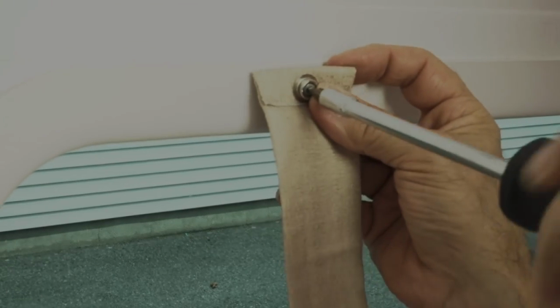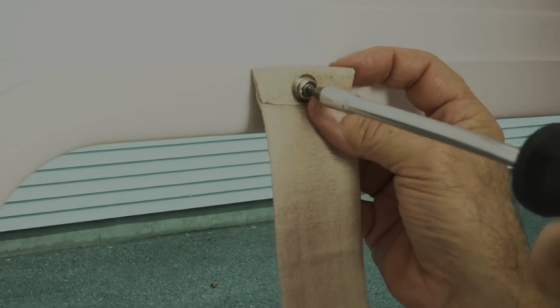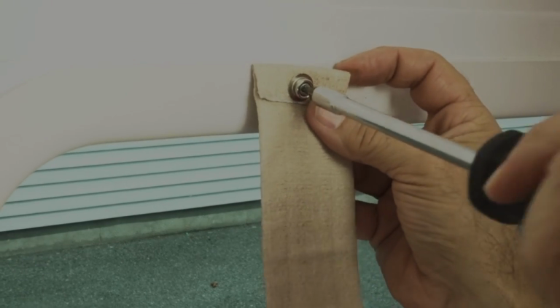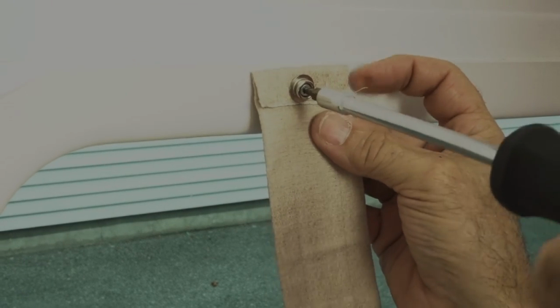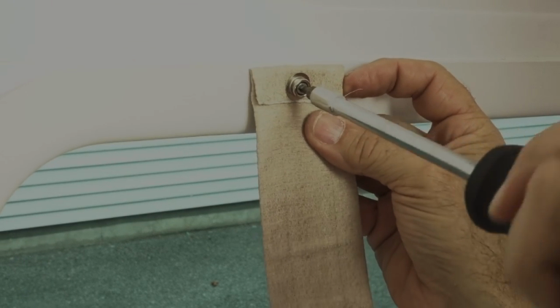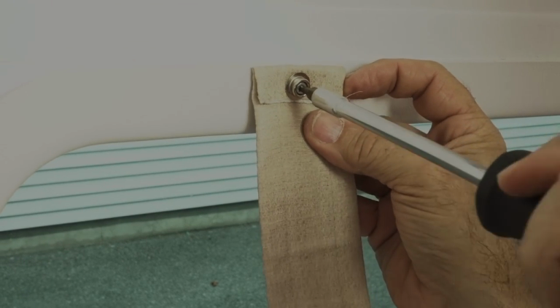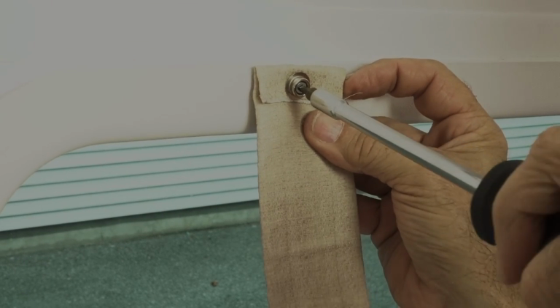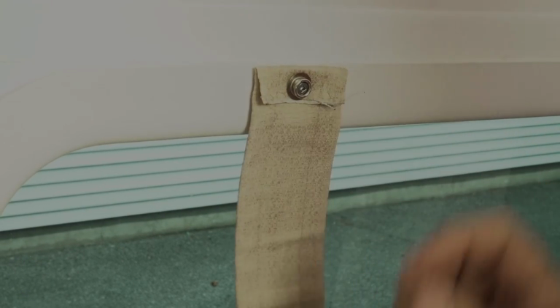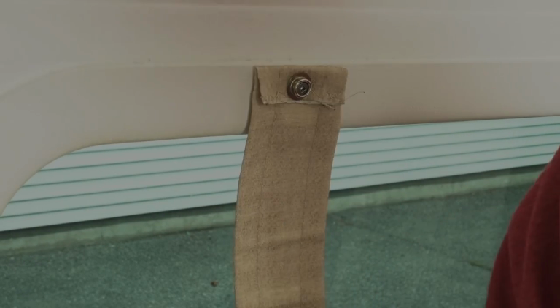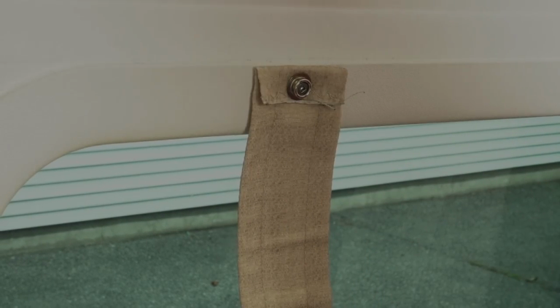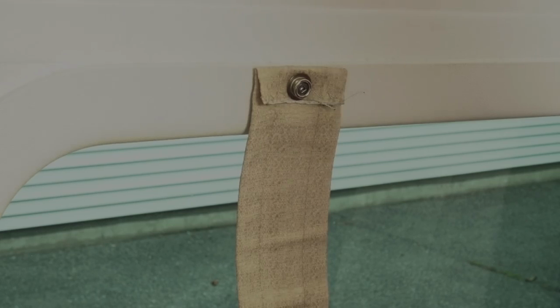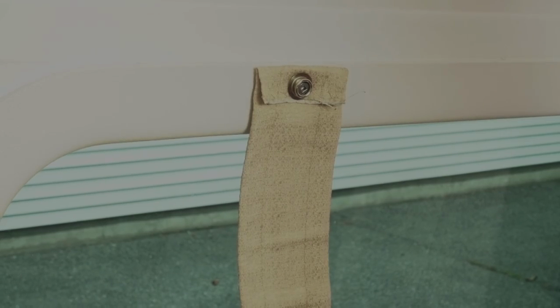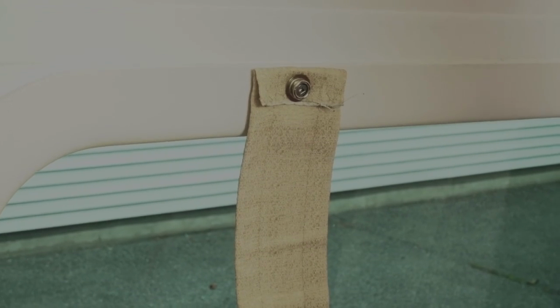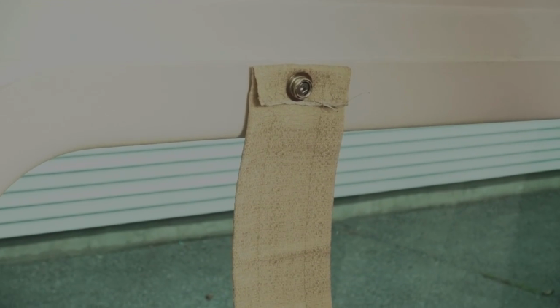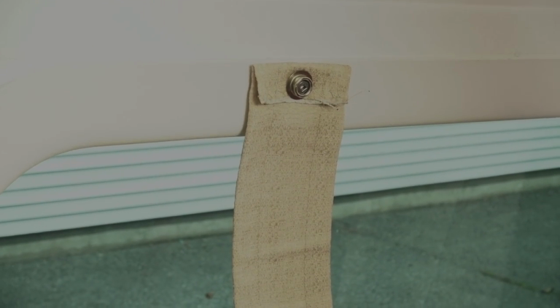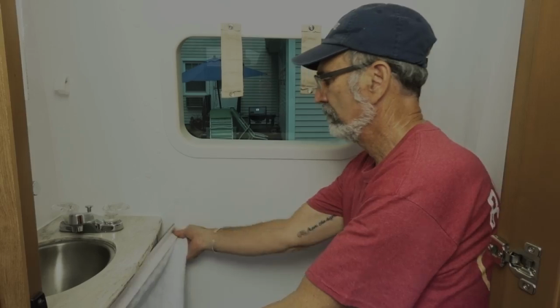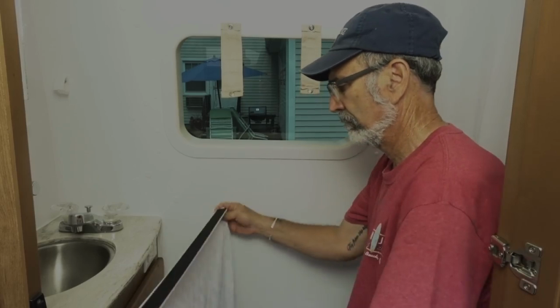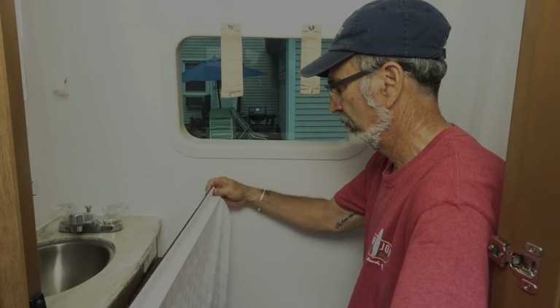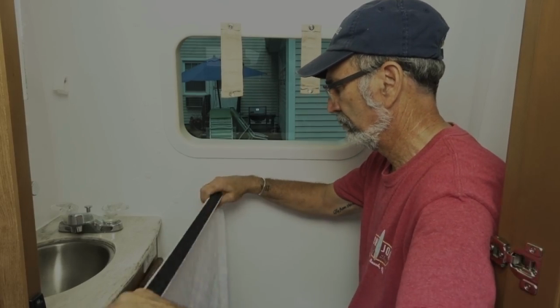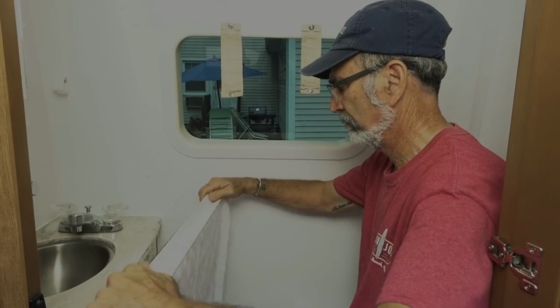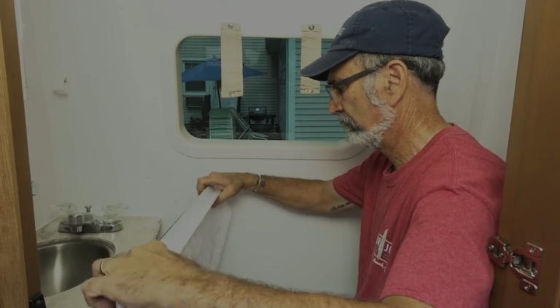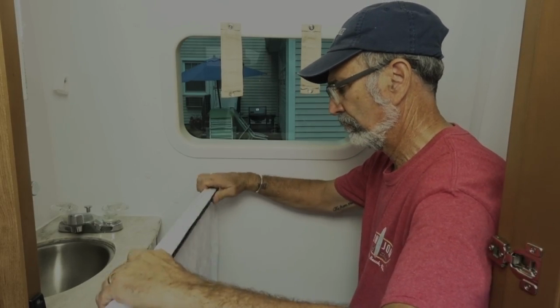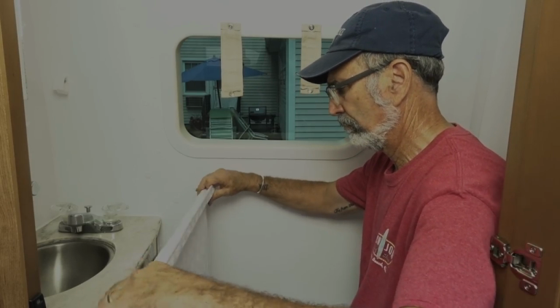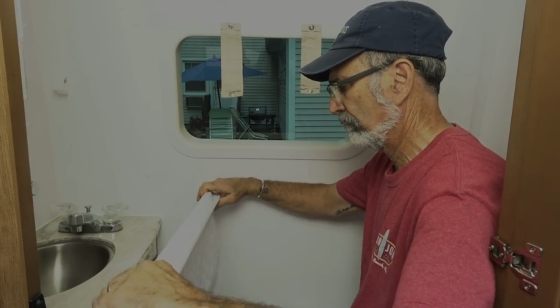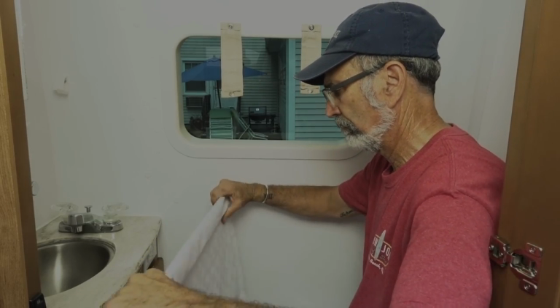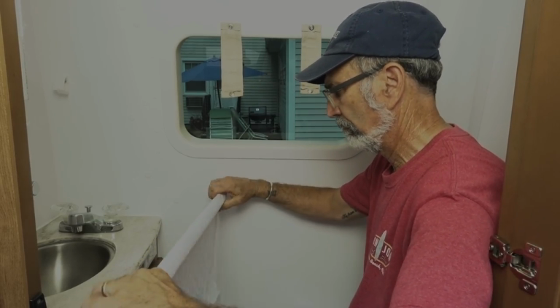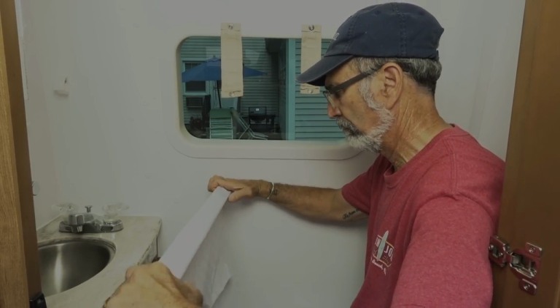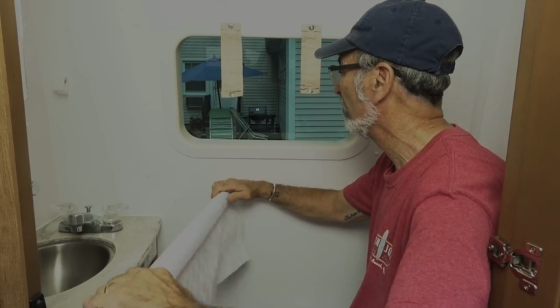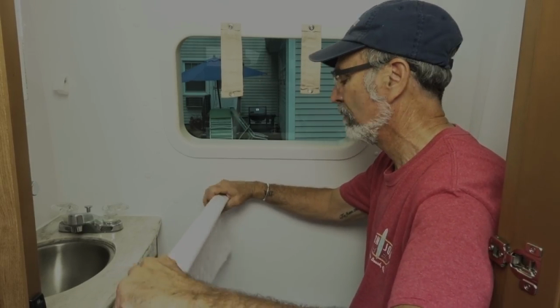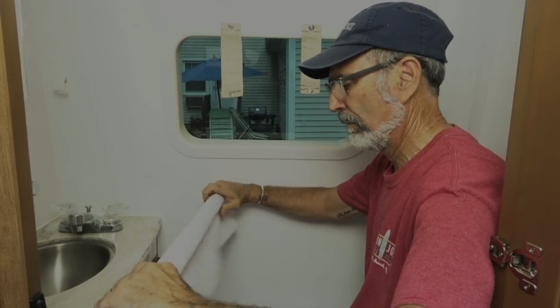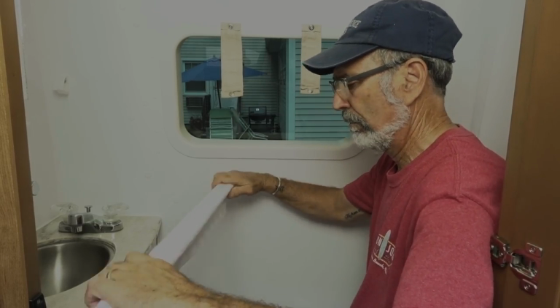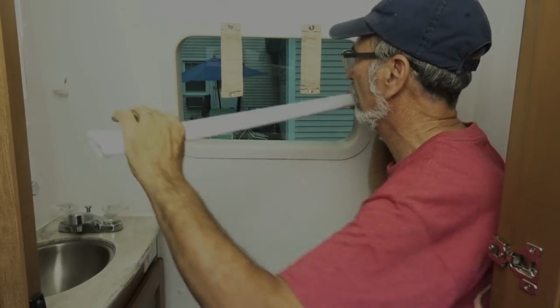Now put the factory curtain loops back on the window frame. This is where you can roll up and store the waterproof skirt.